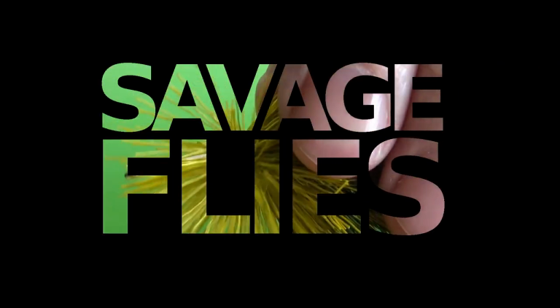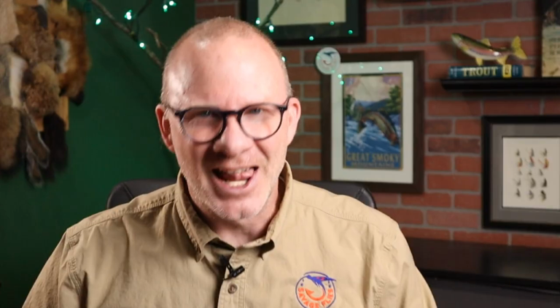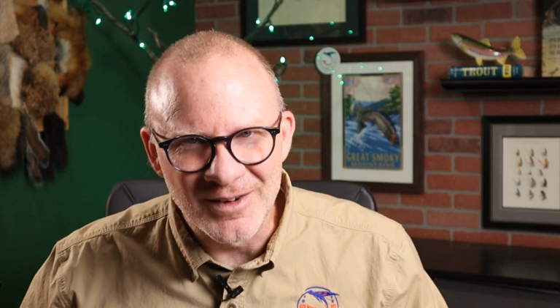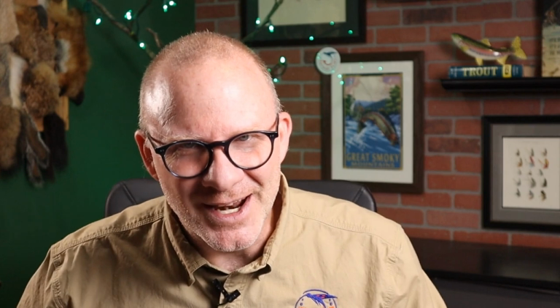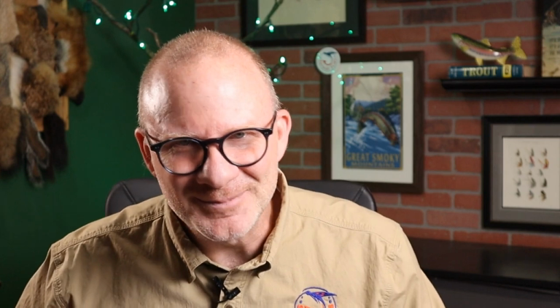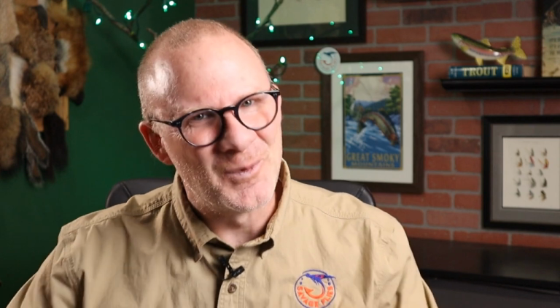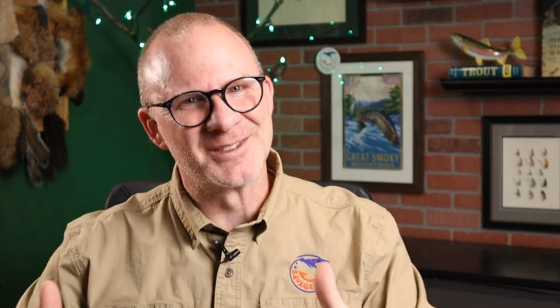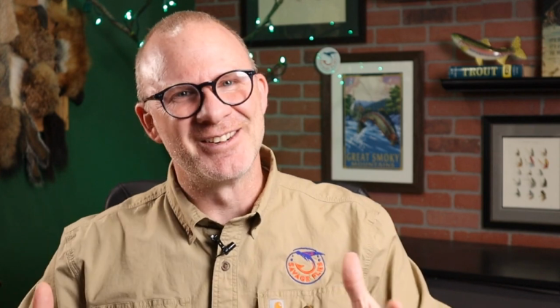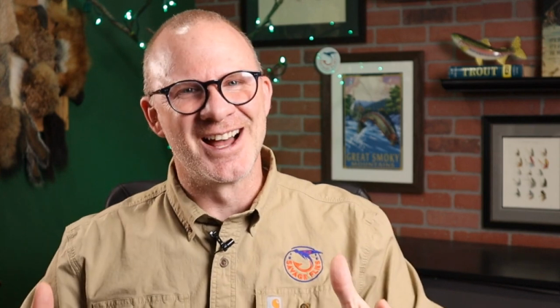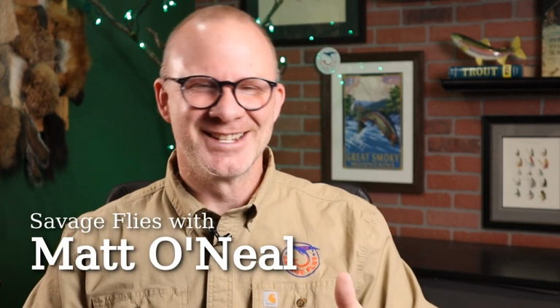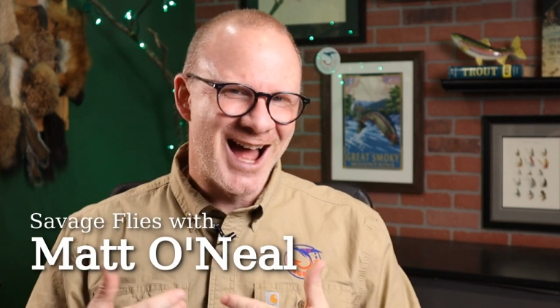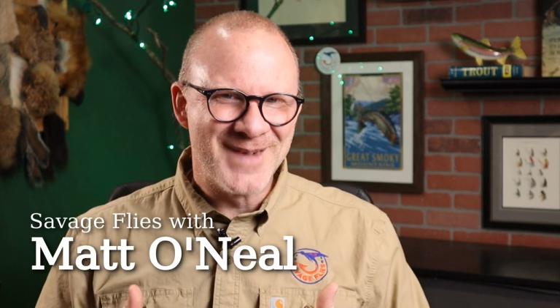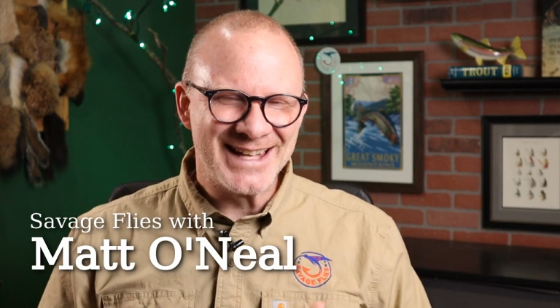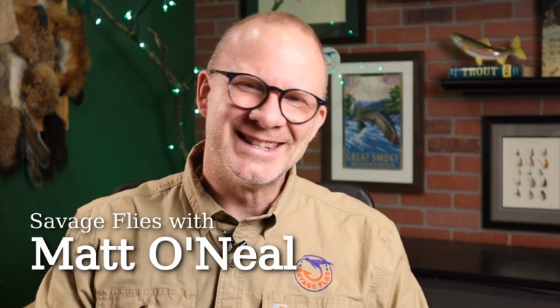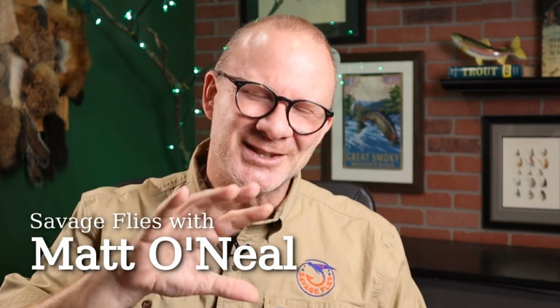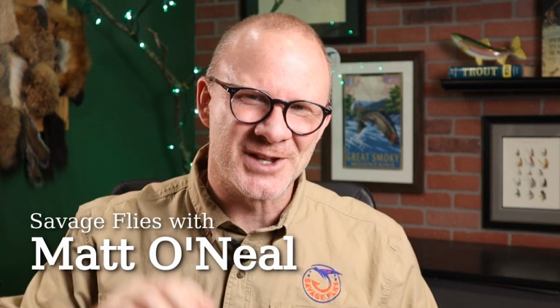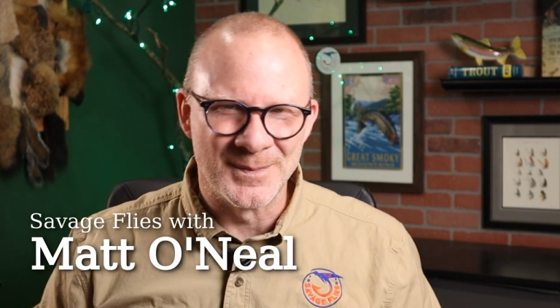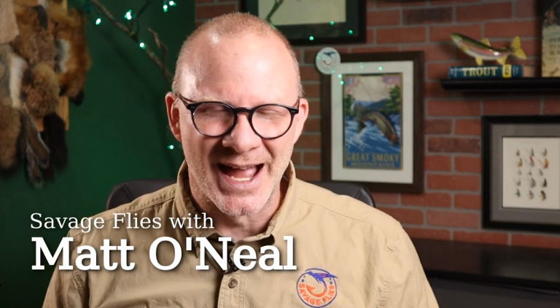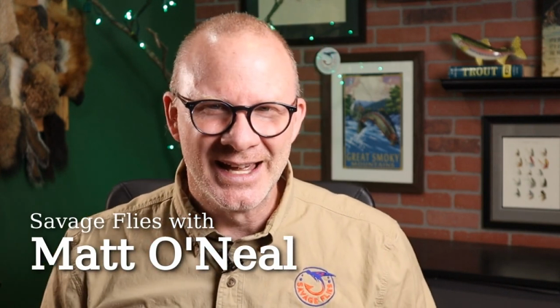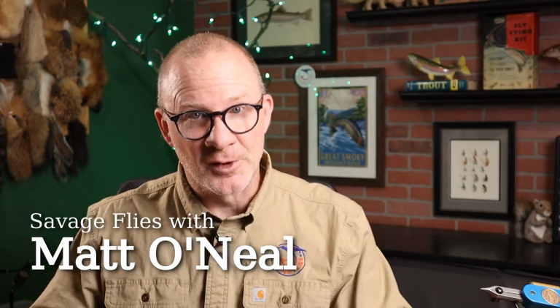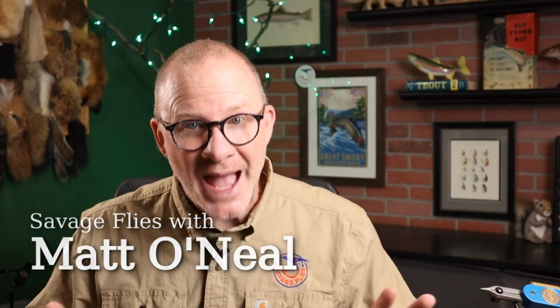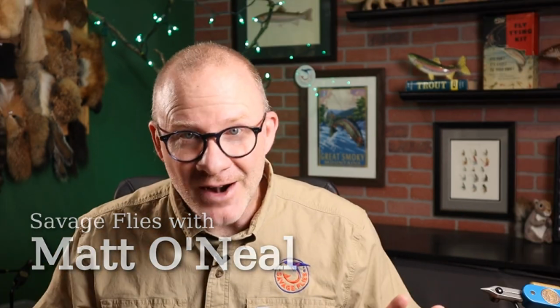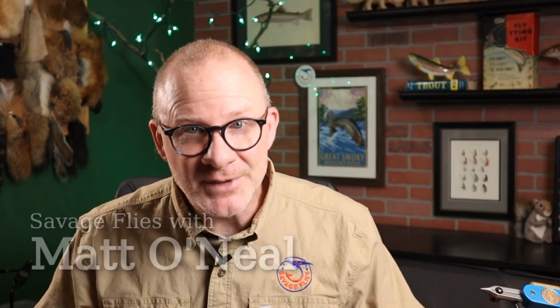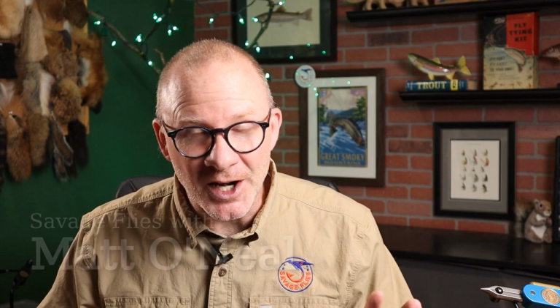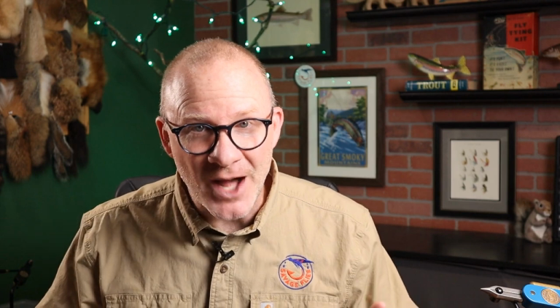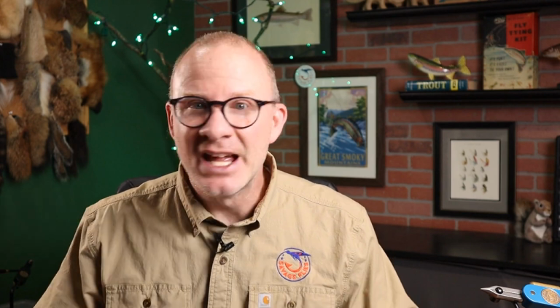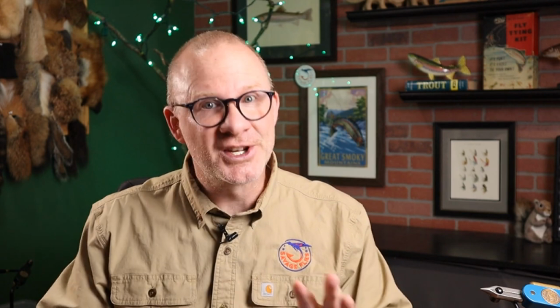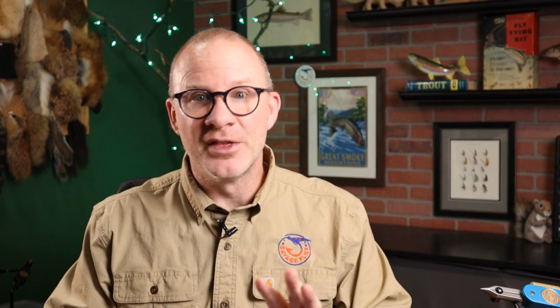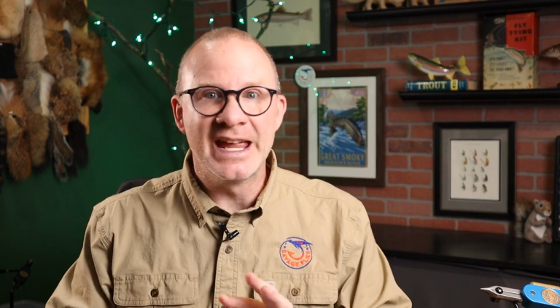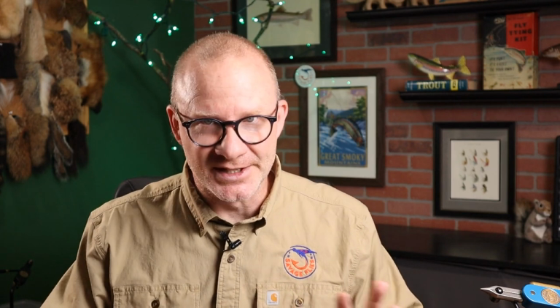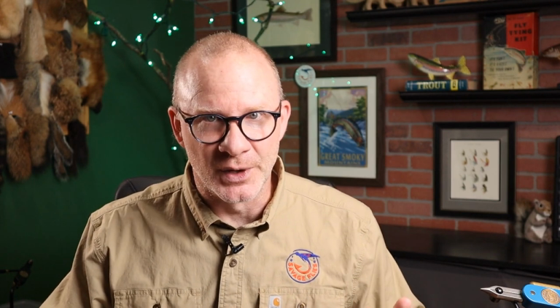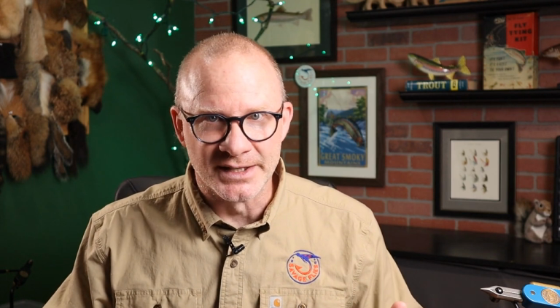Hello everybody, welcome to Savage Flies. I'm Matt, thanks for stopping by. So the pattern I'm talking about, it's called the Easy Prince.